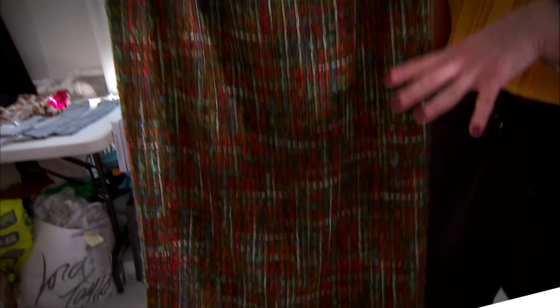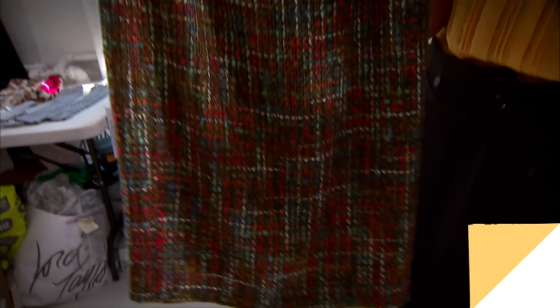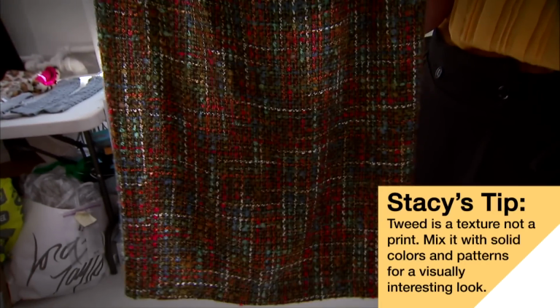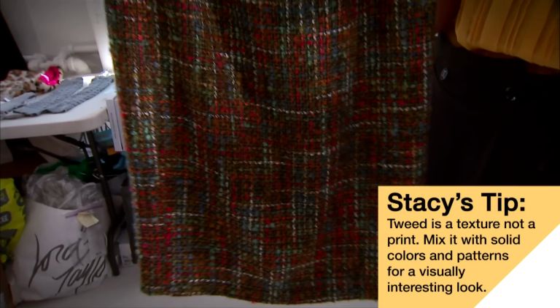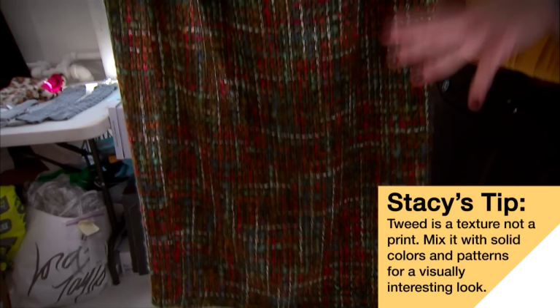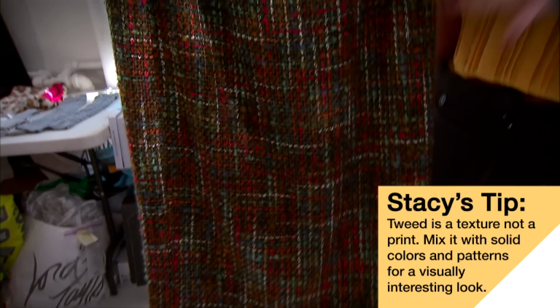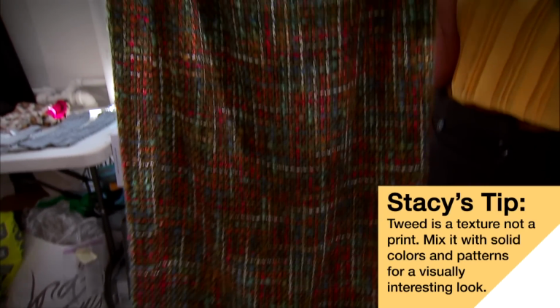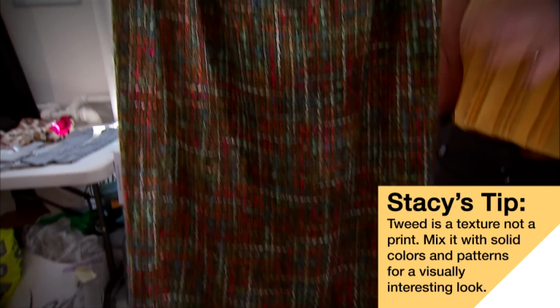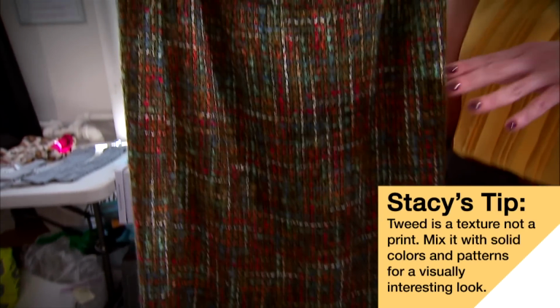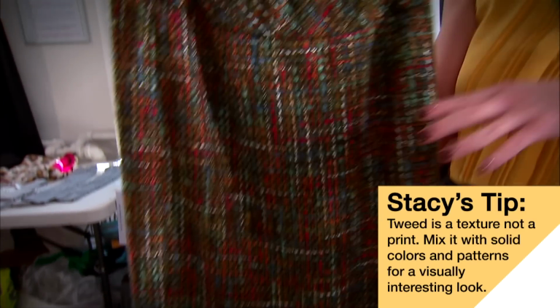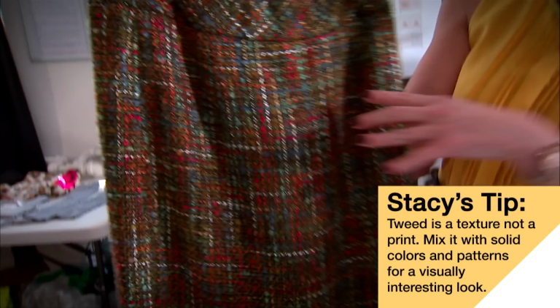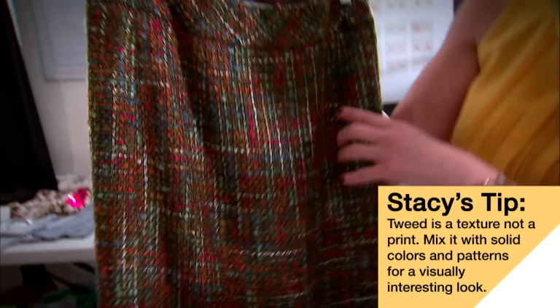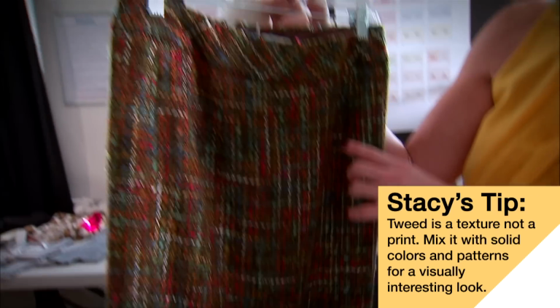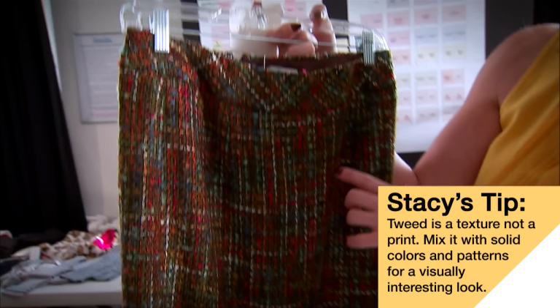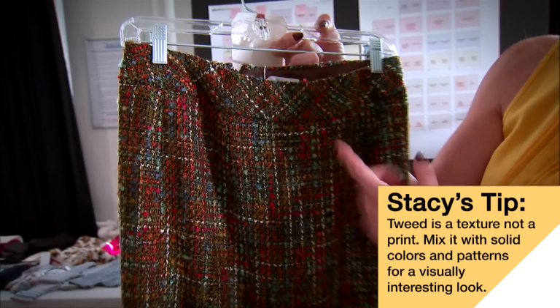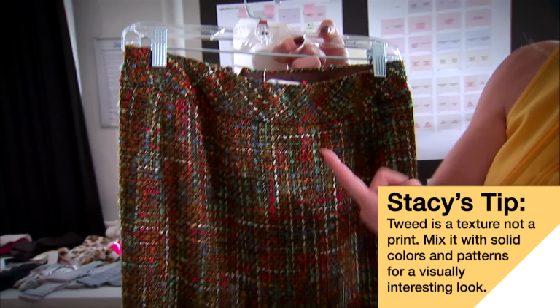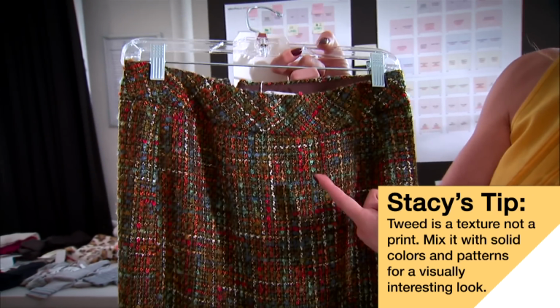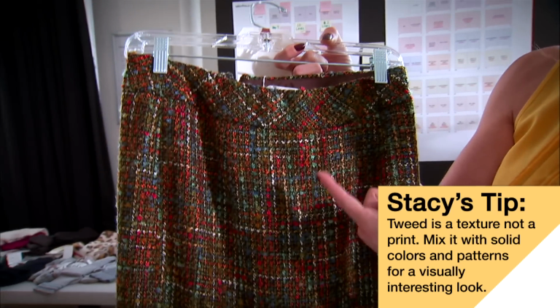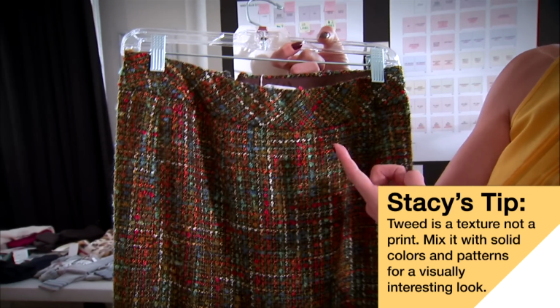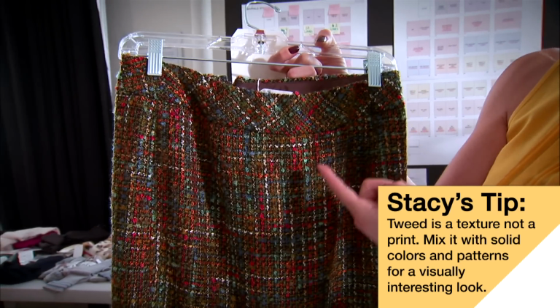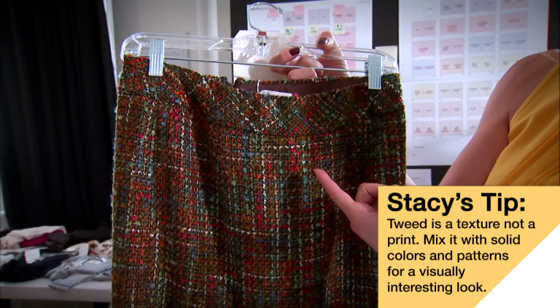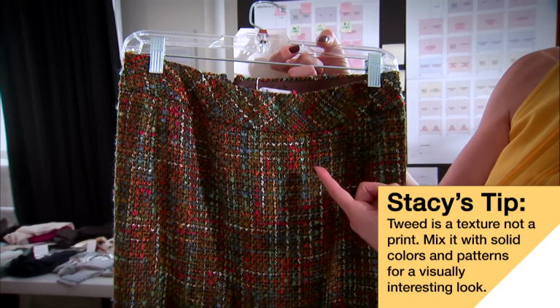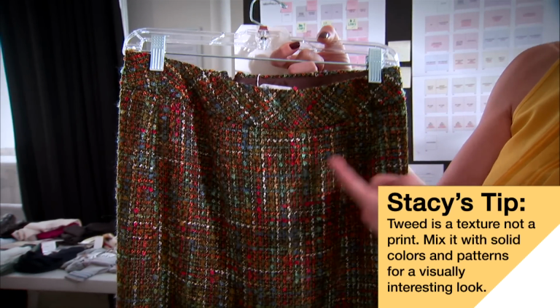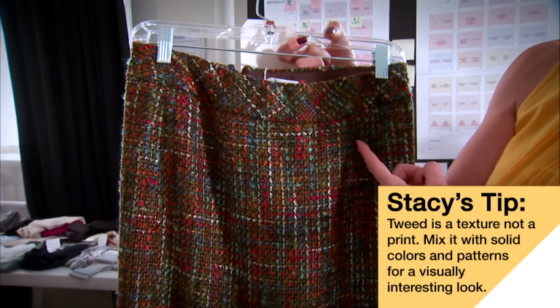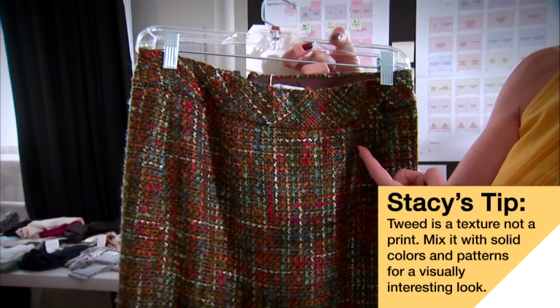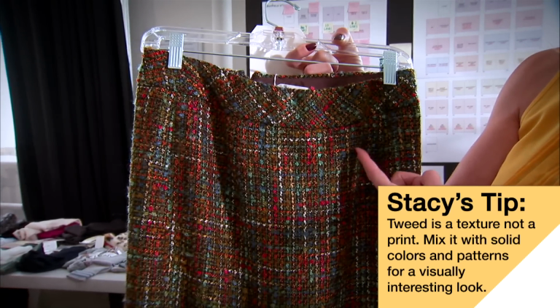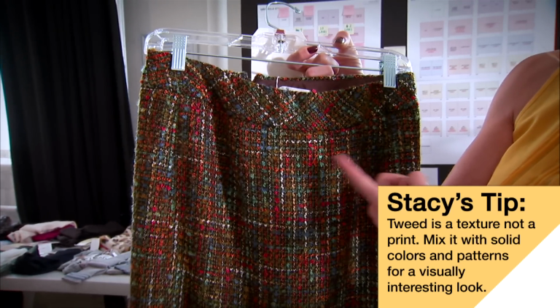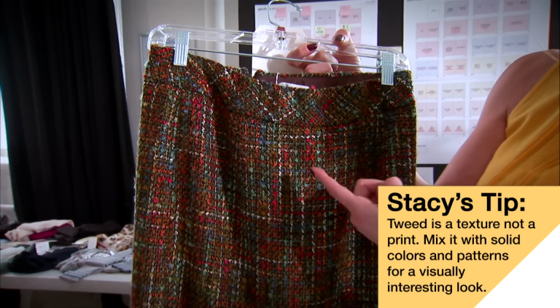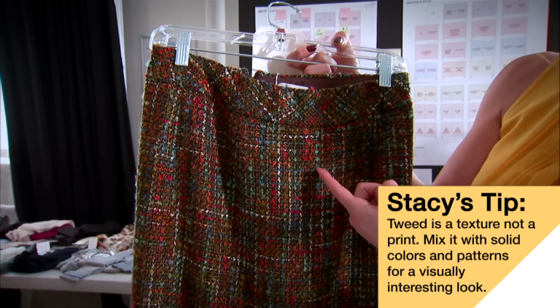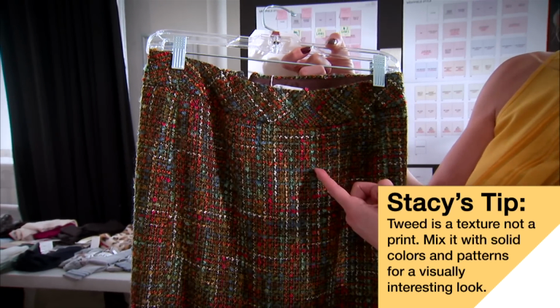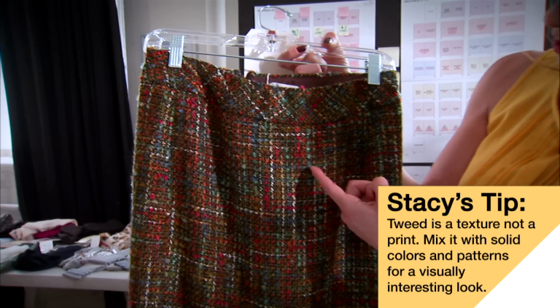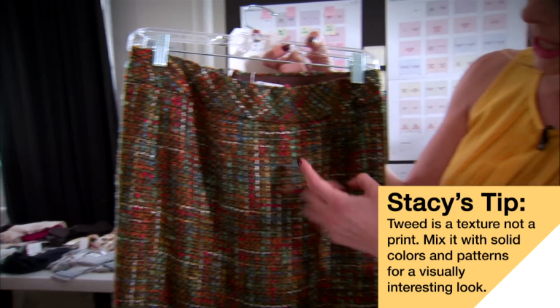This actually winds up being a piece that you could wear with orange, pink, powder blue, teal, and green.